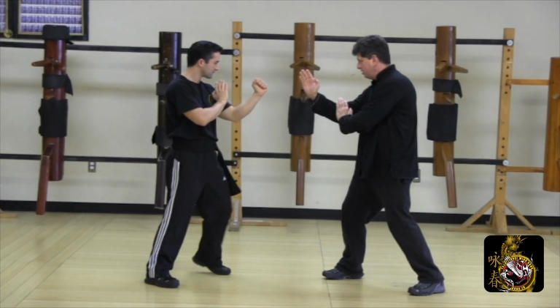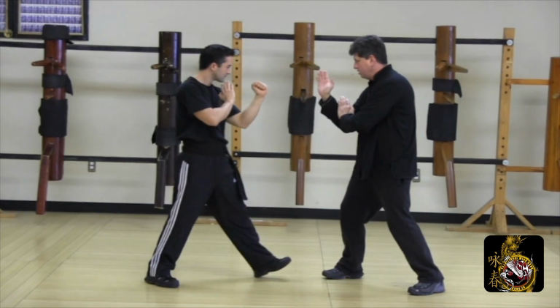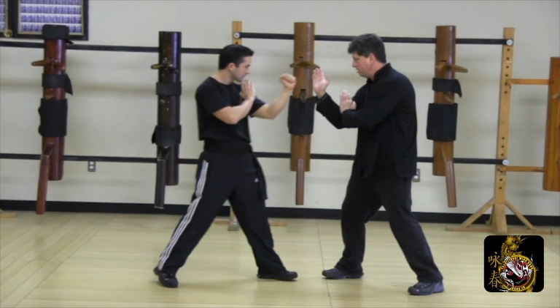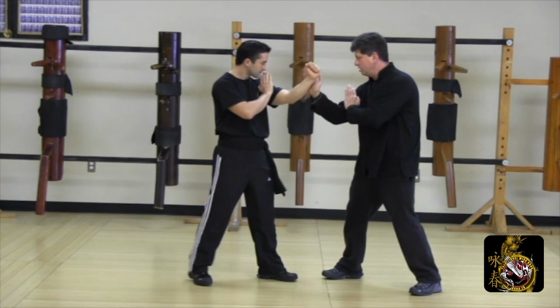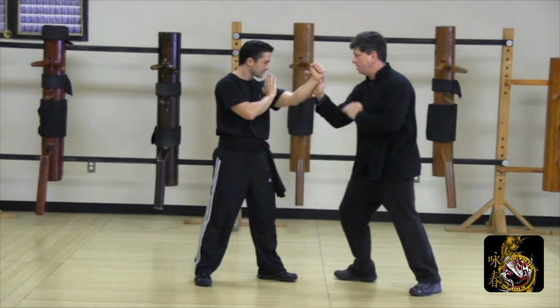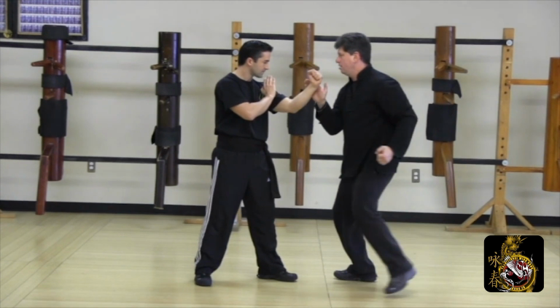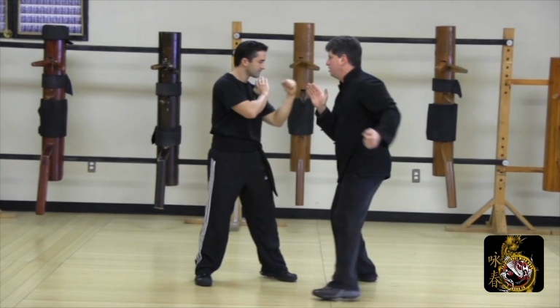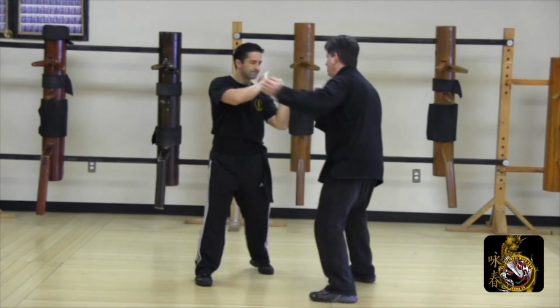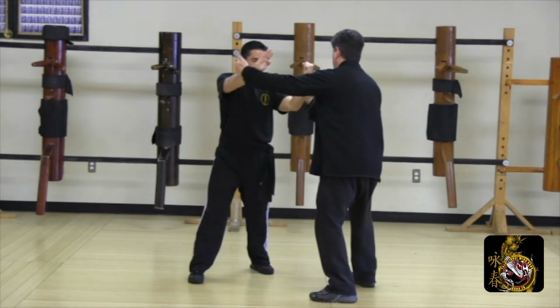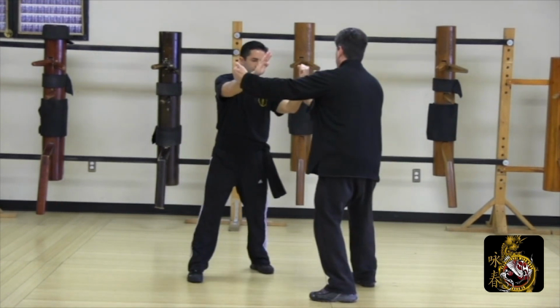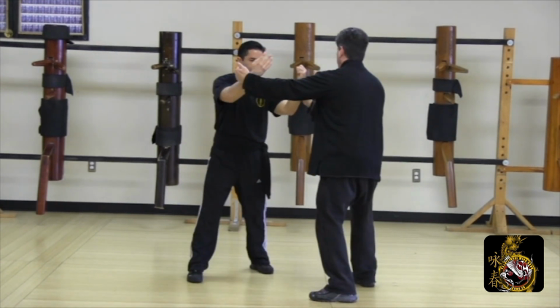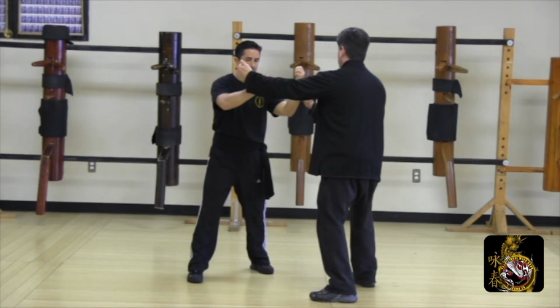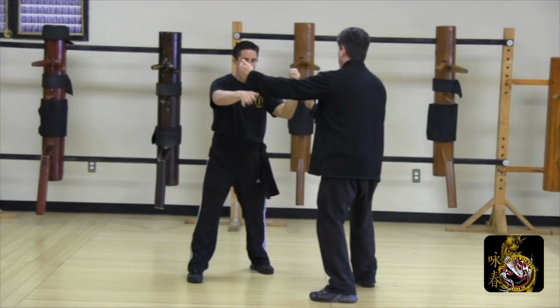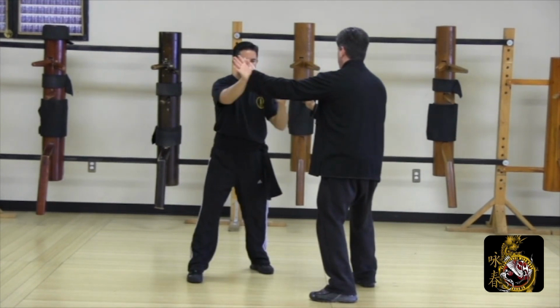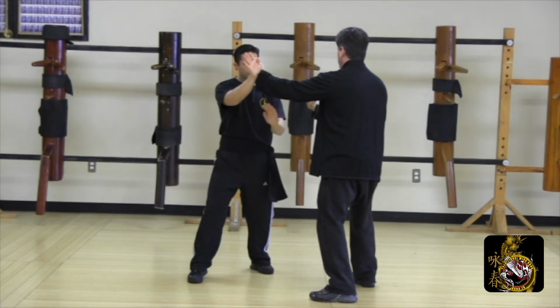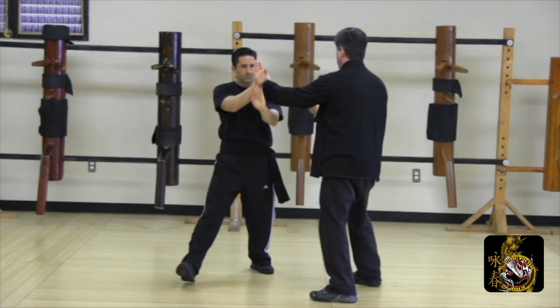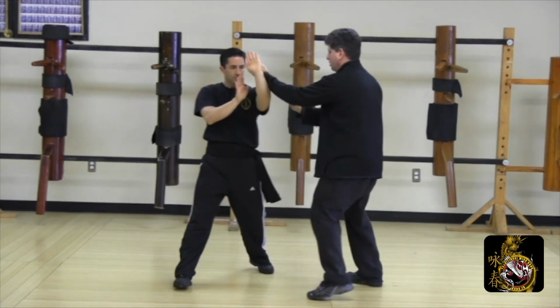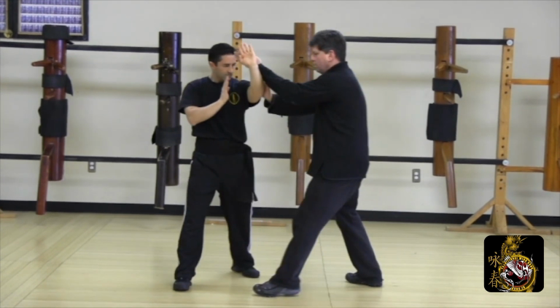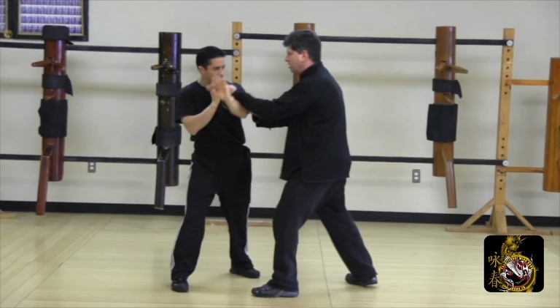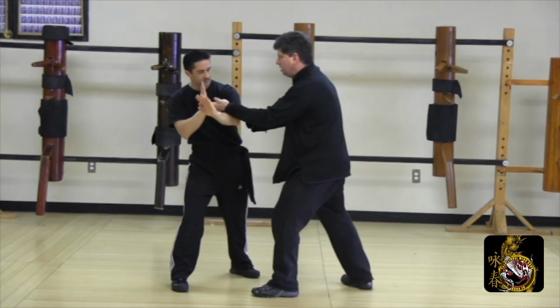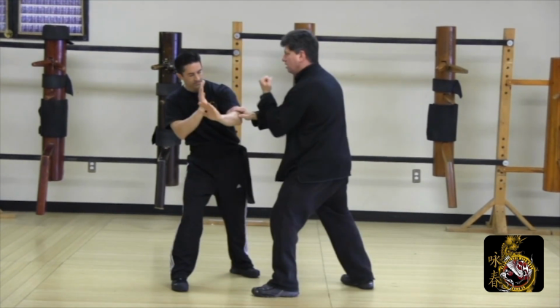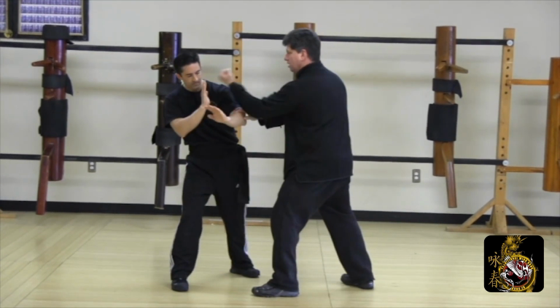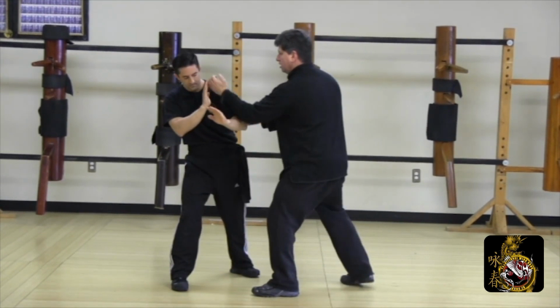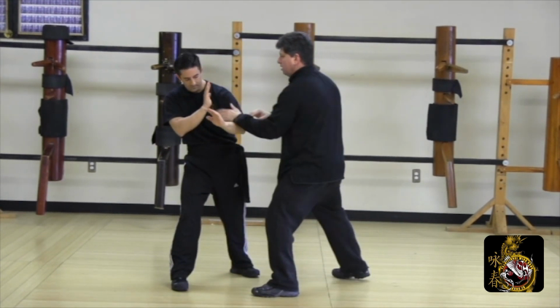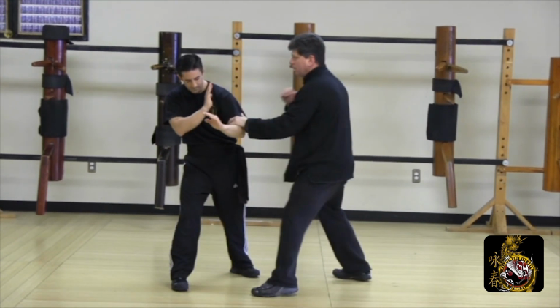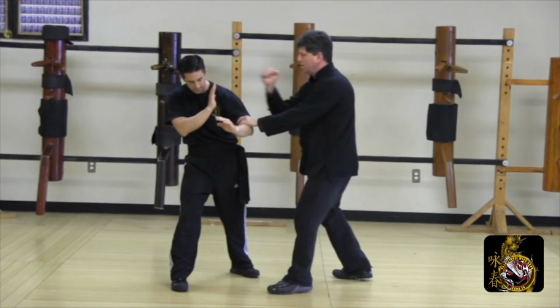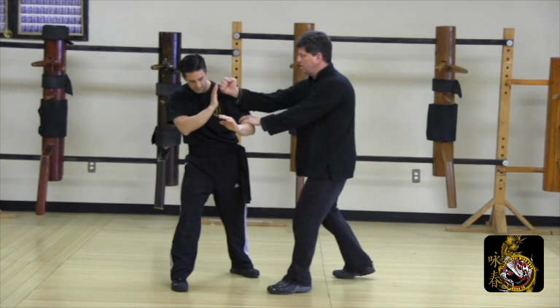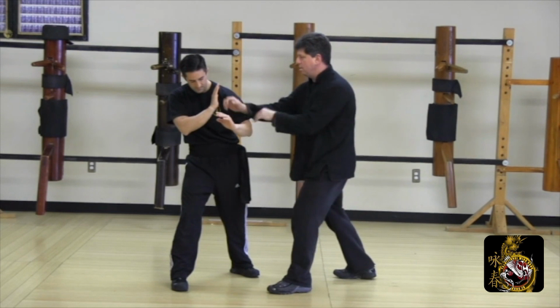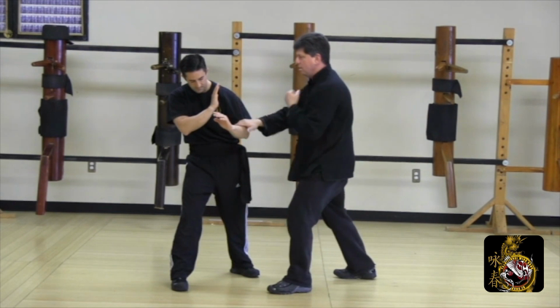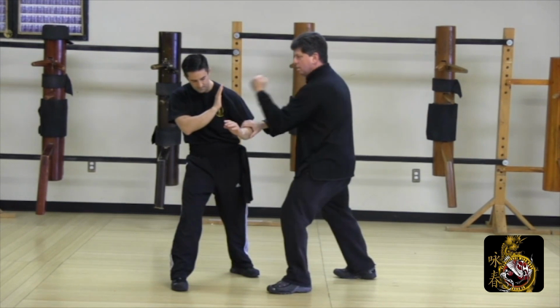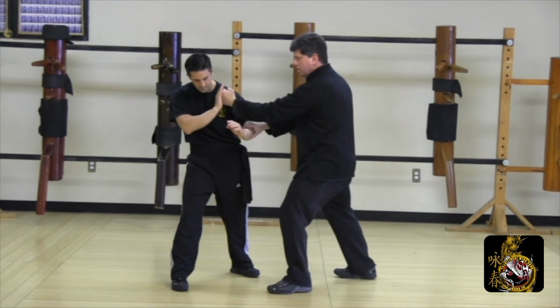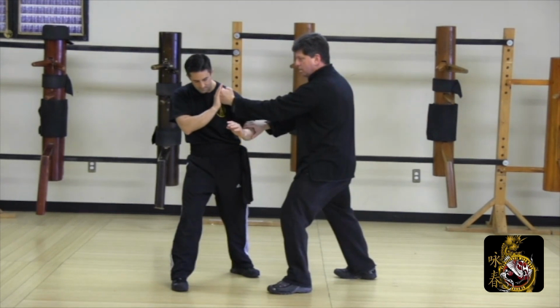Bridge with a poxal, interrupt his lopsal stepping in poxal tan sal, follow with poxal lopsal to finish.